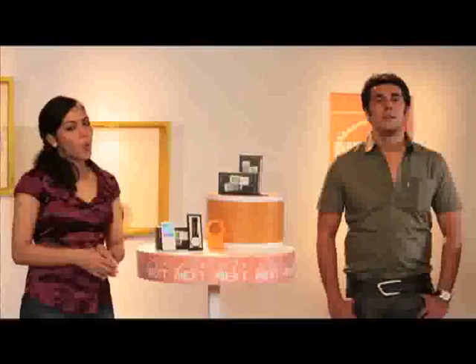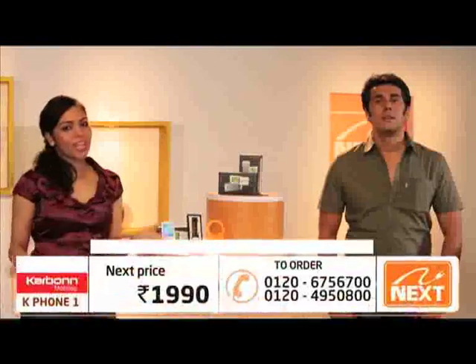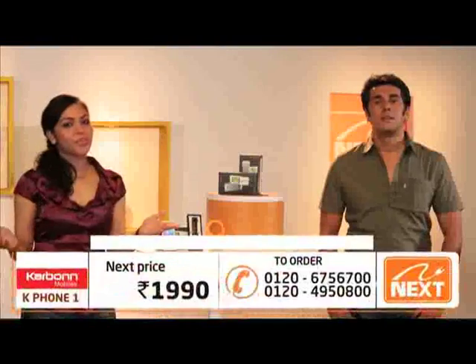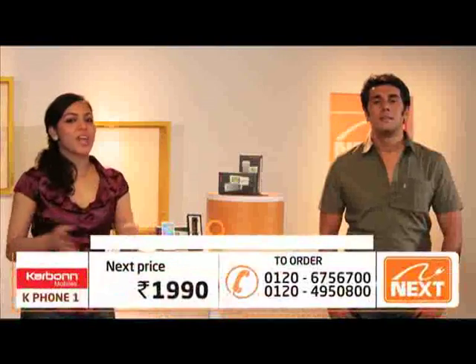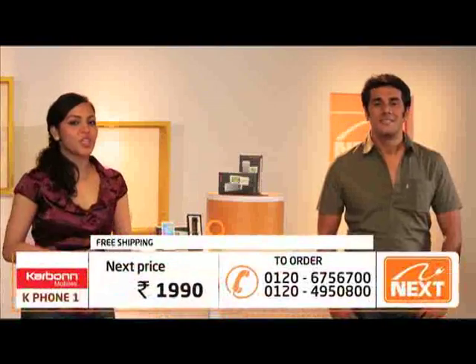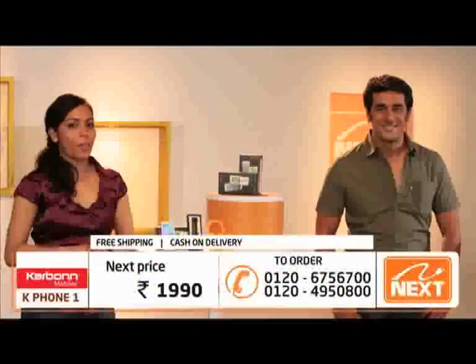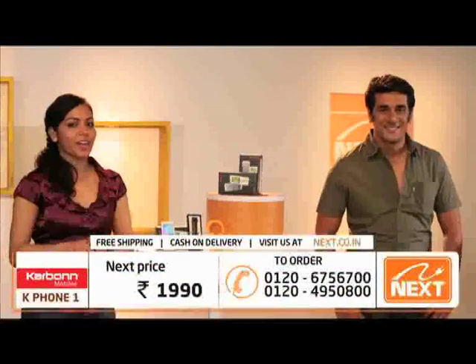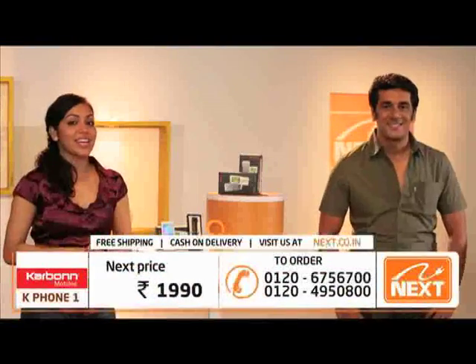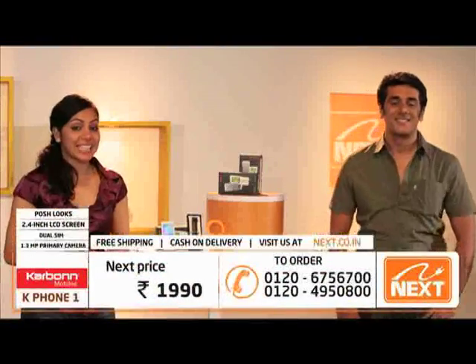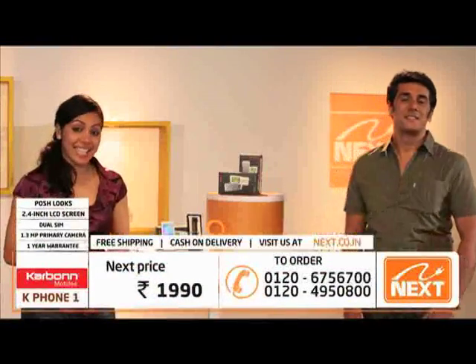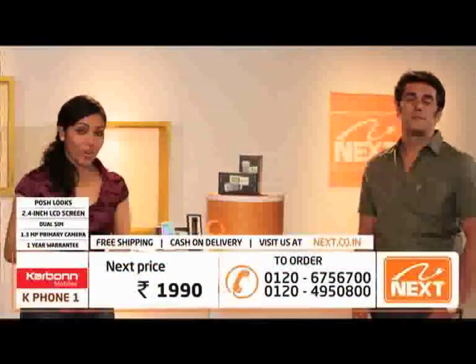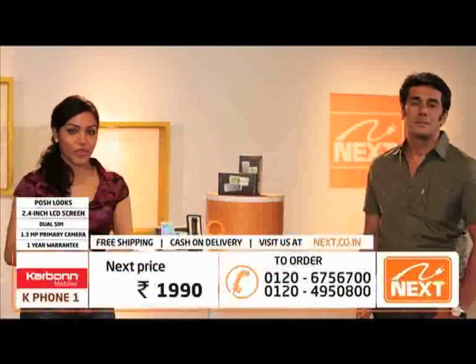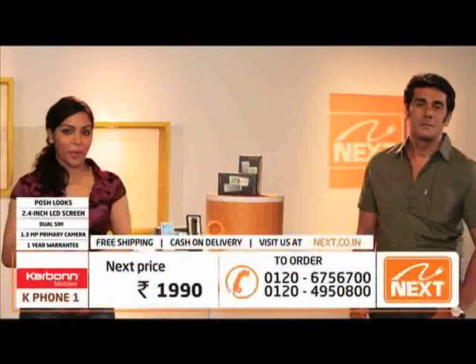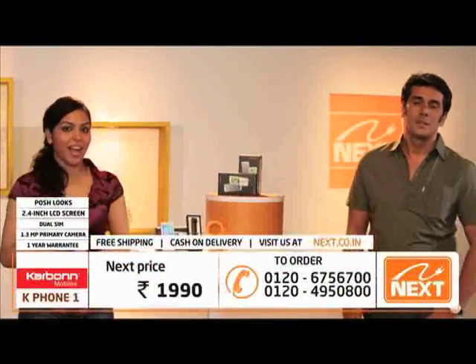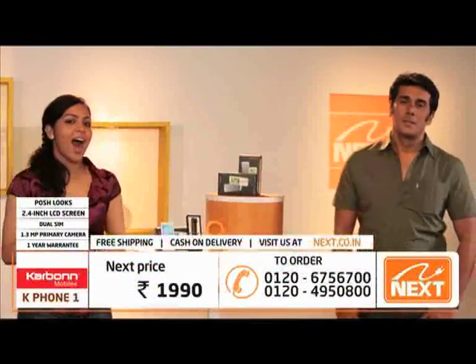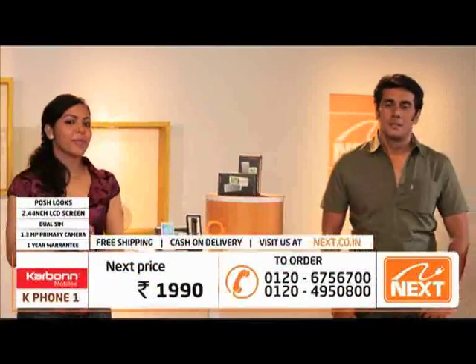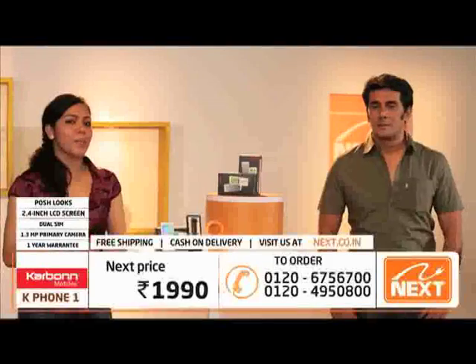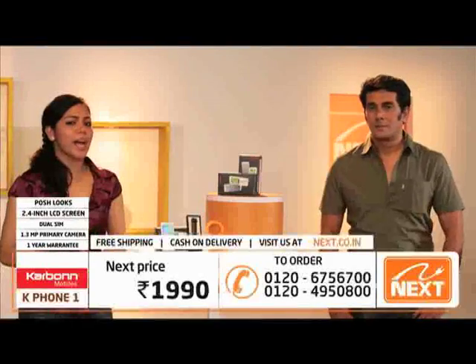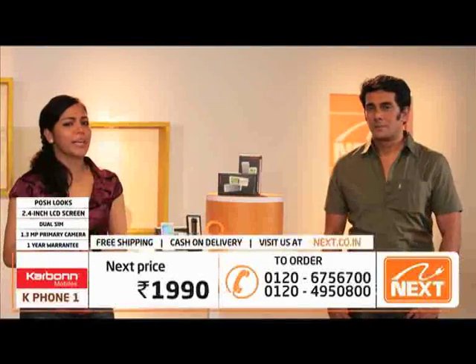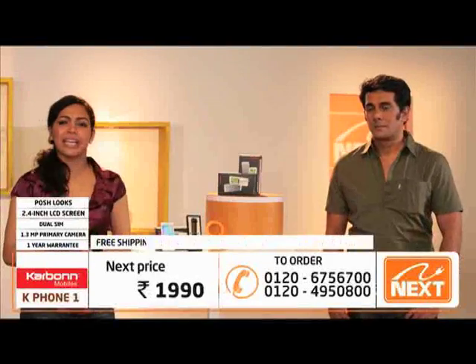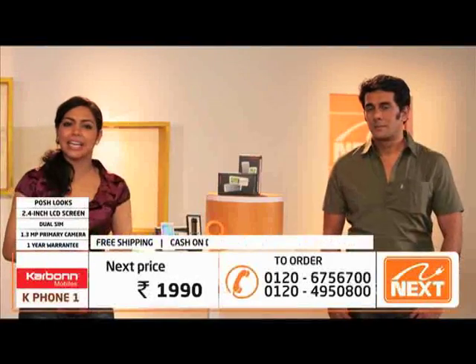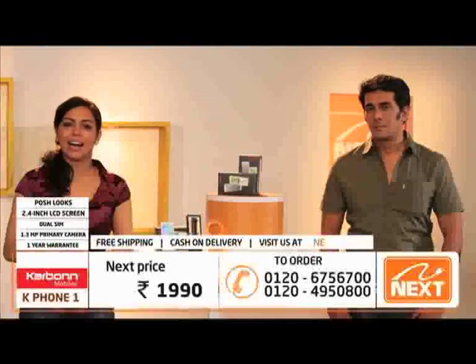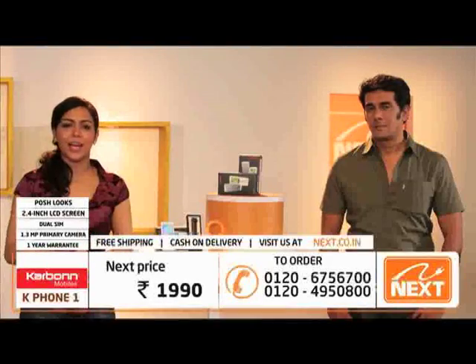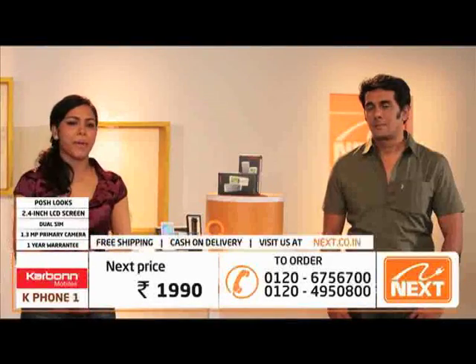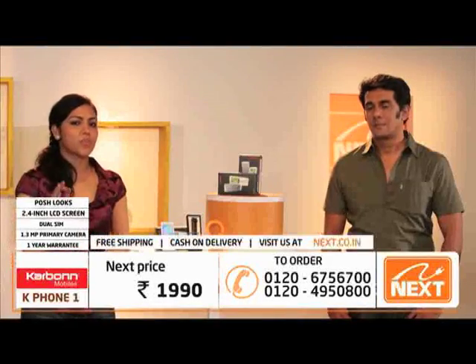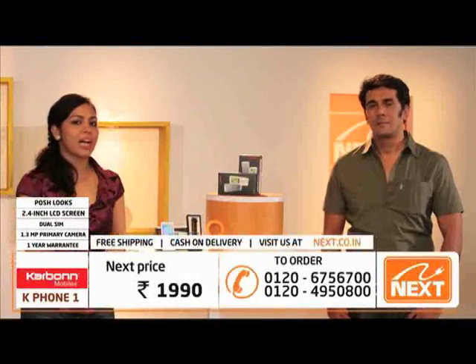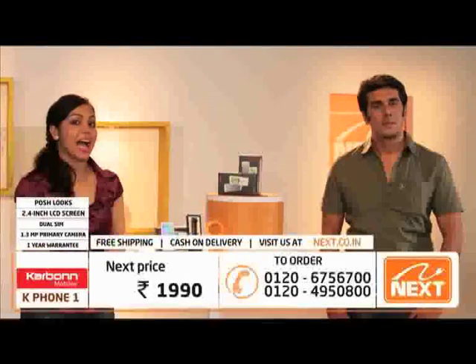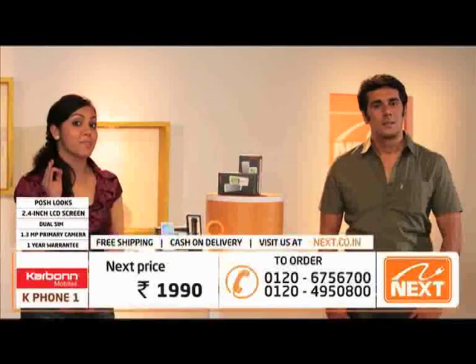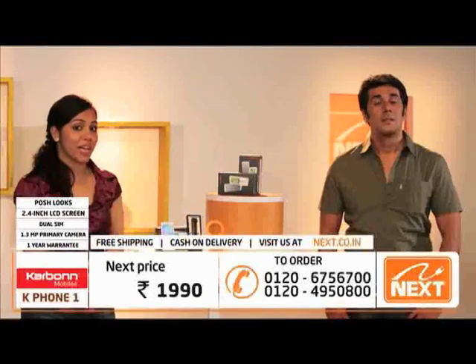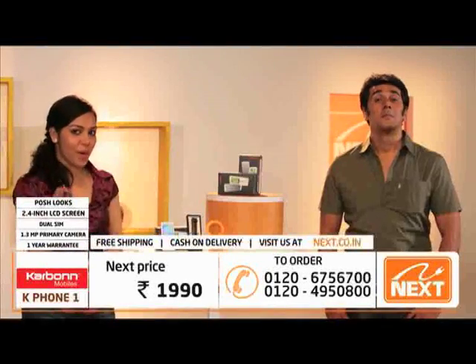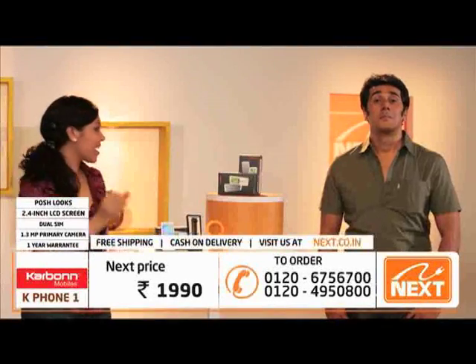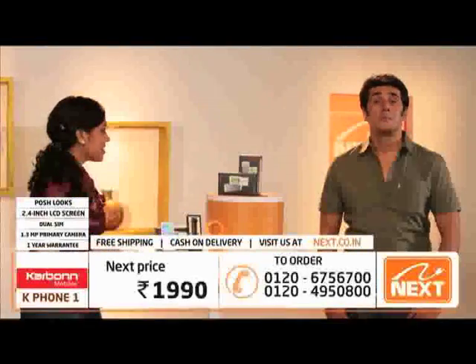Welcome to Next Shopping, the next level of shopping. We are here to bring you the best brands and best bargains.